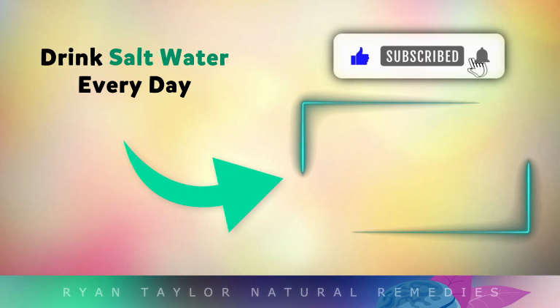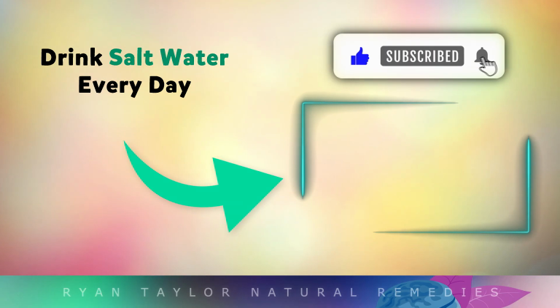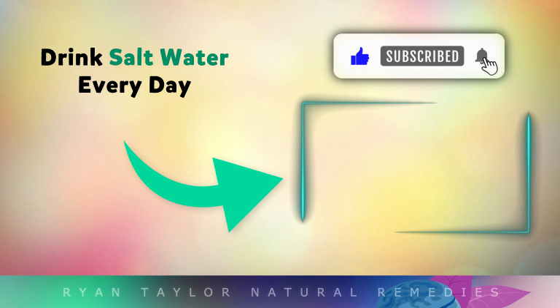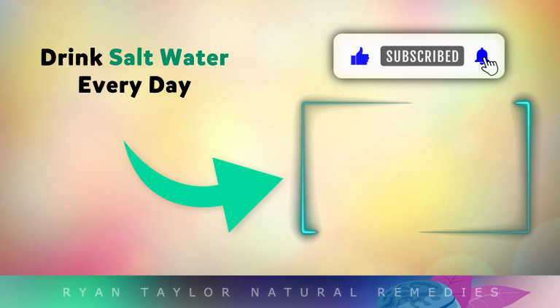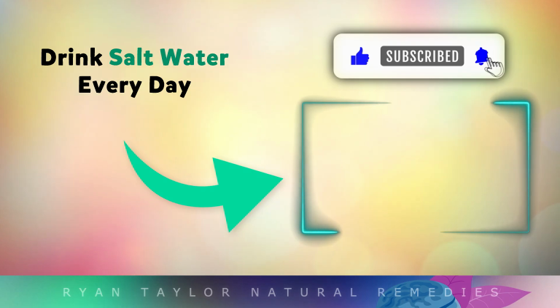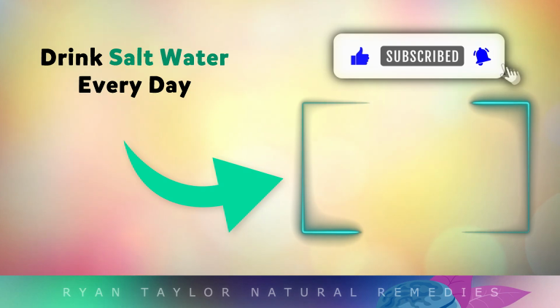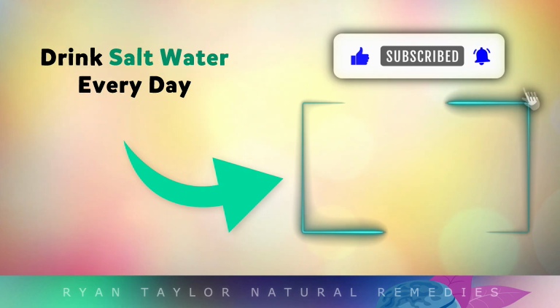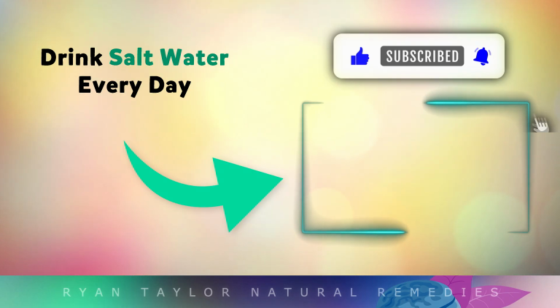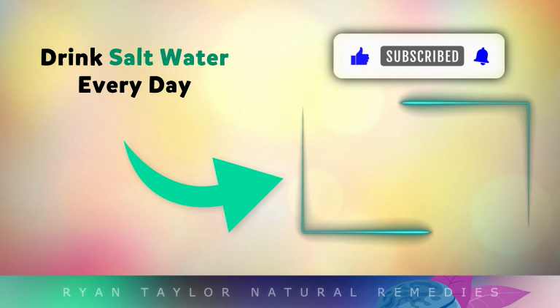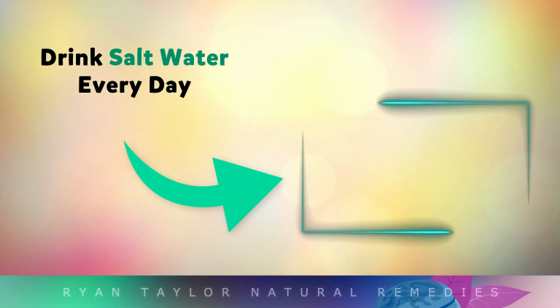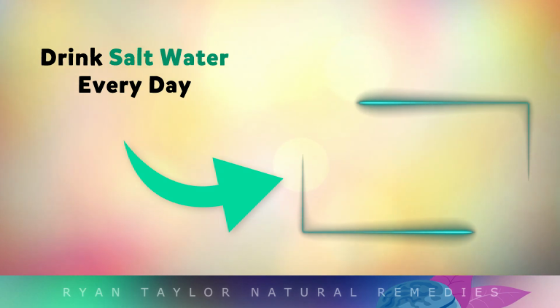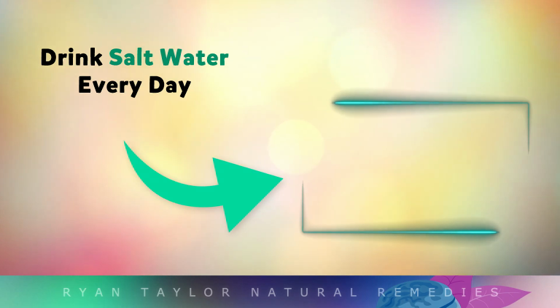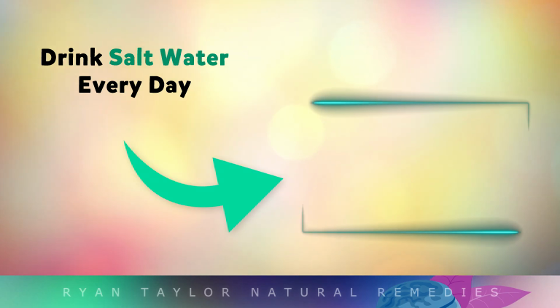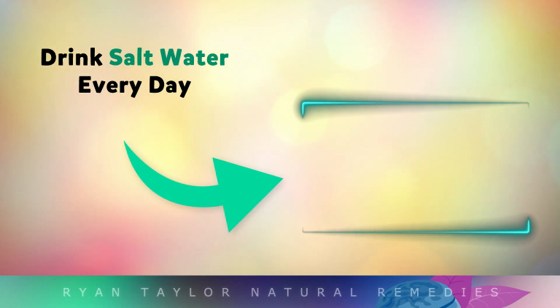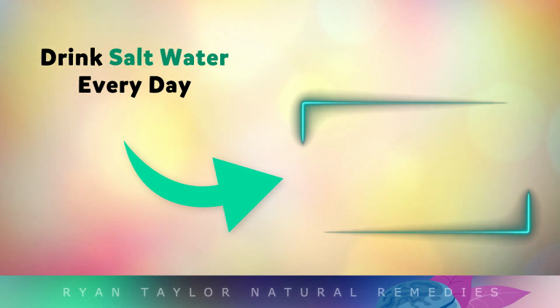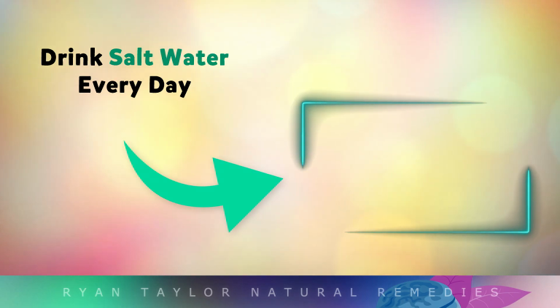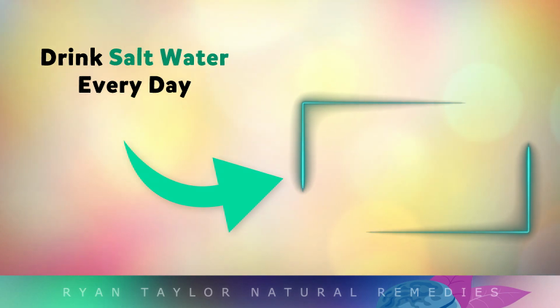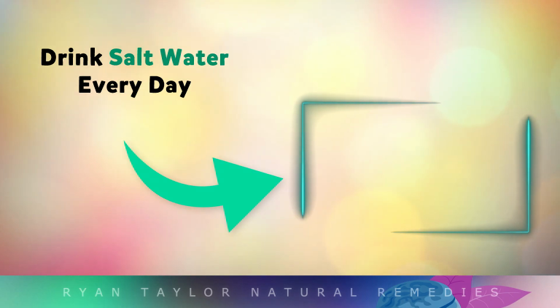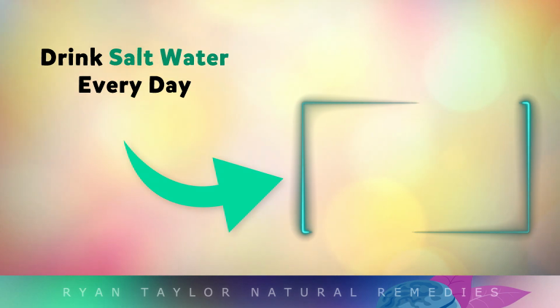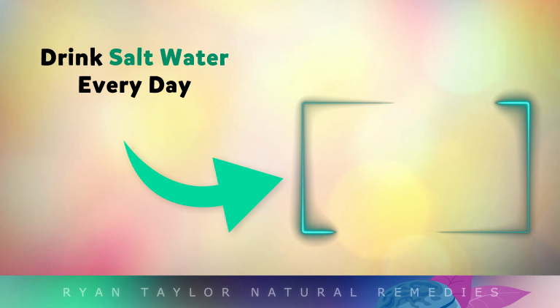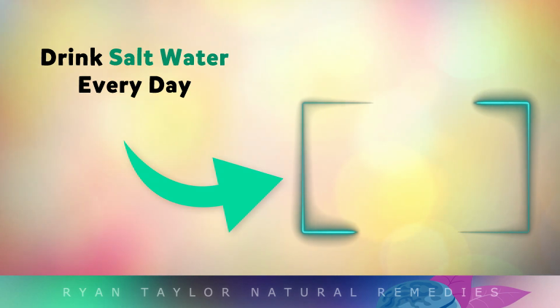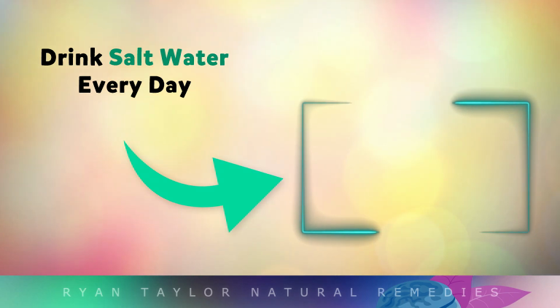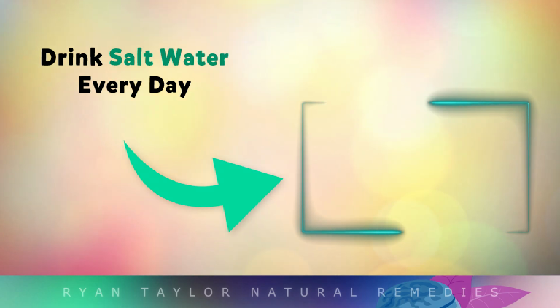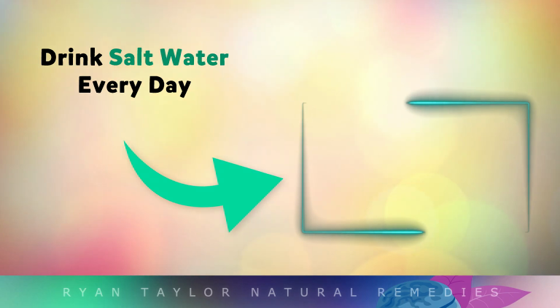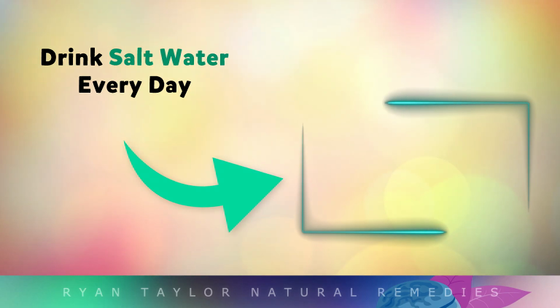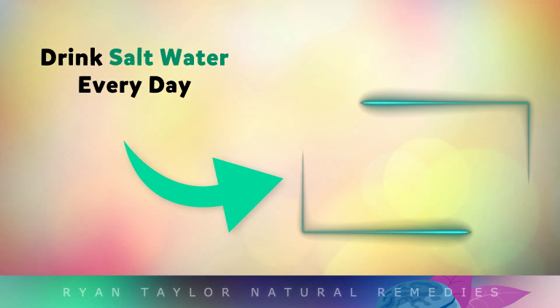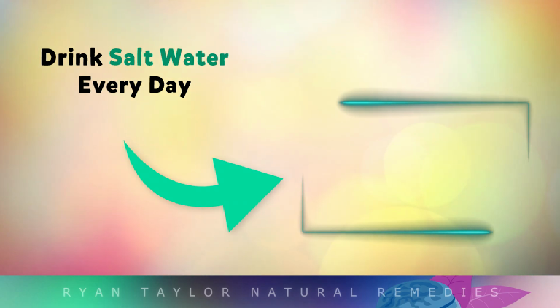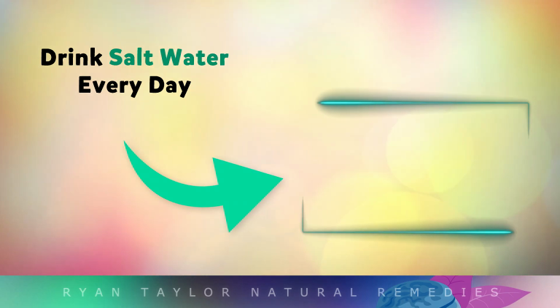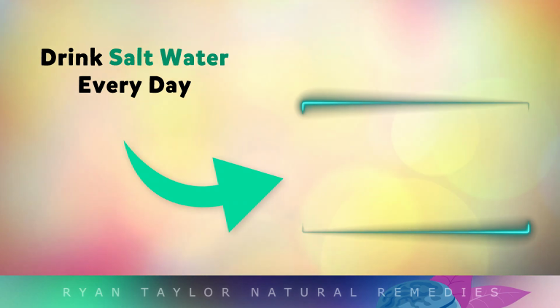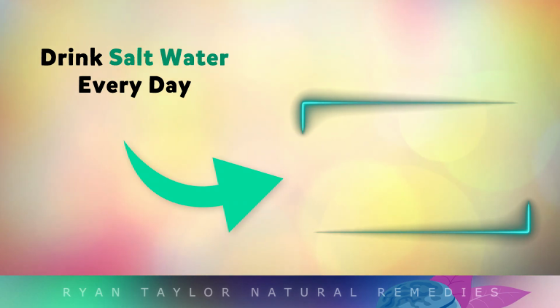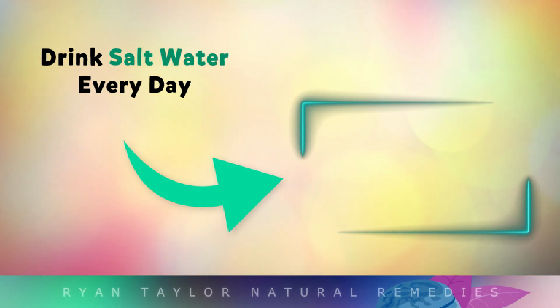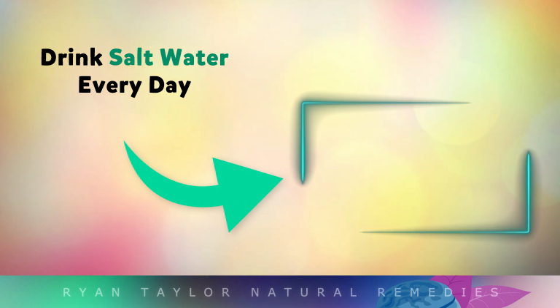It's been a long week everyone, but I'd like to say thank you so much for watching. I wish you great health, wealth and happiness. Thank you.